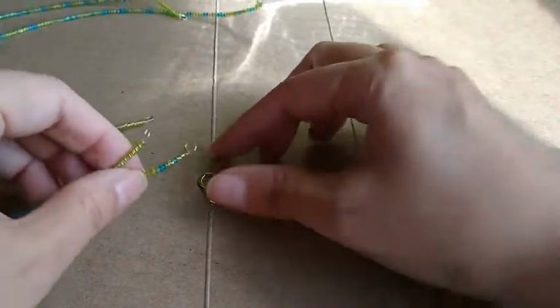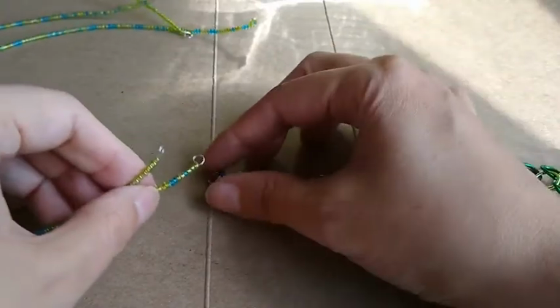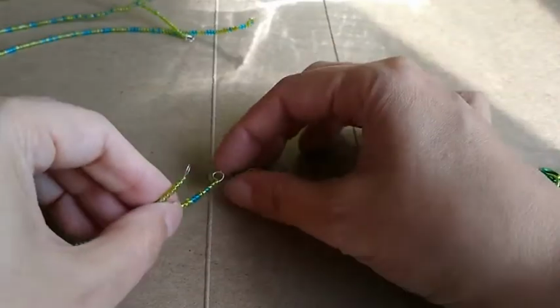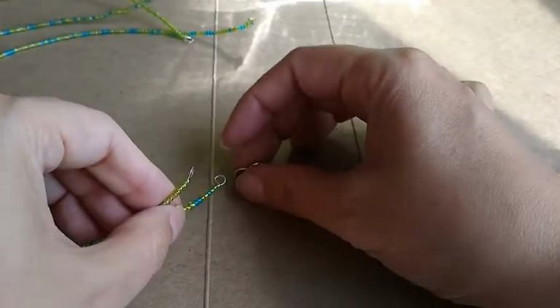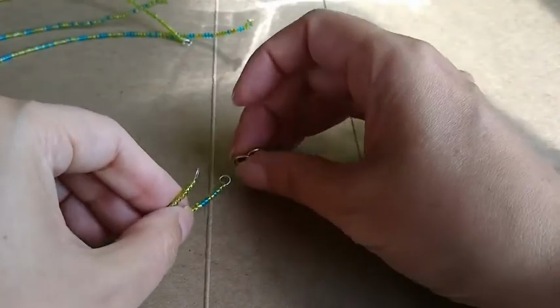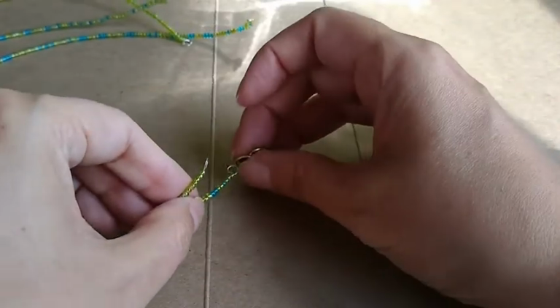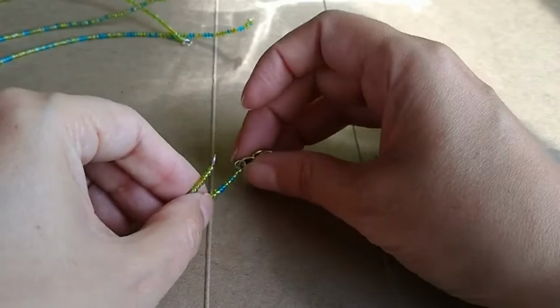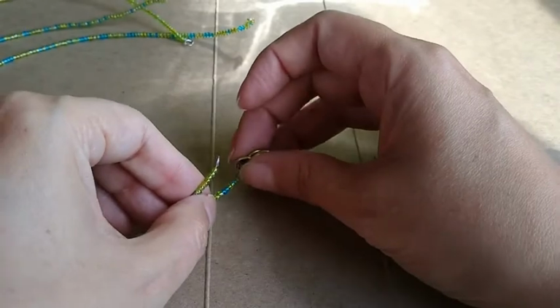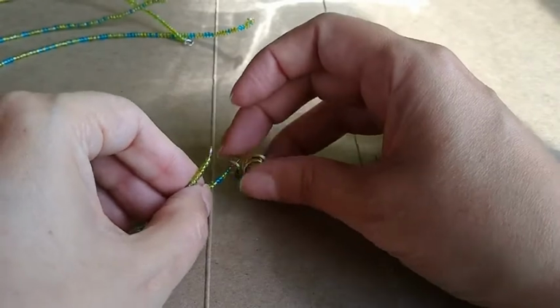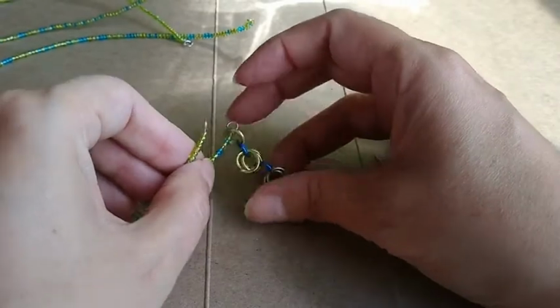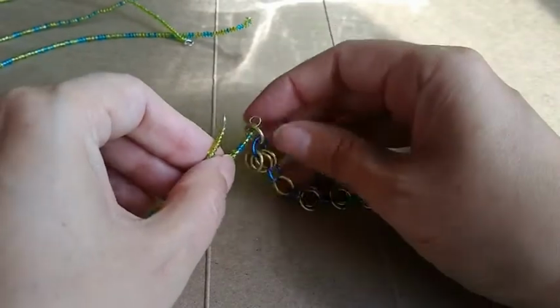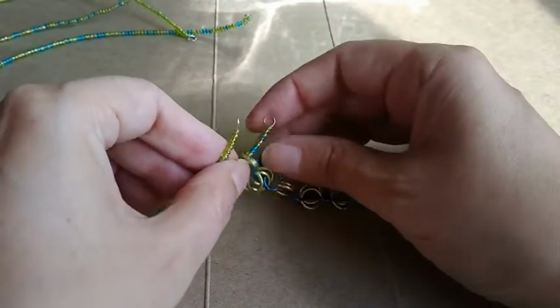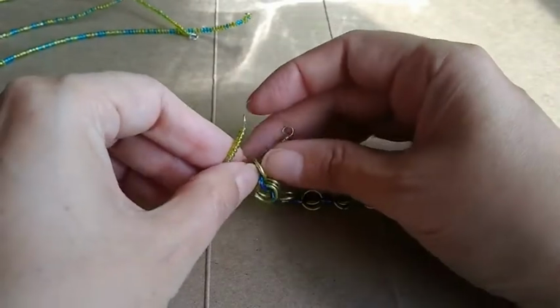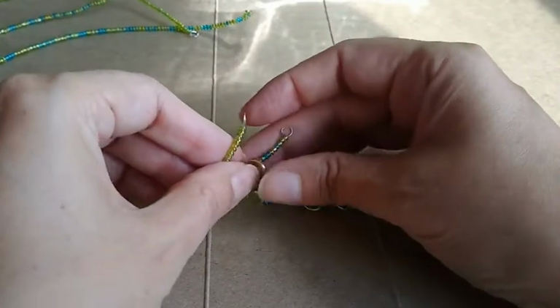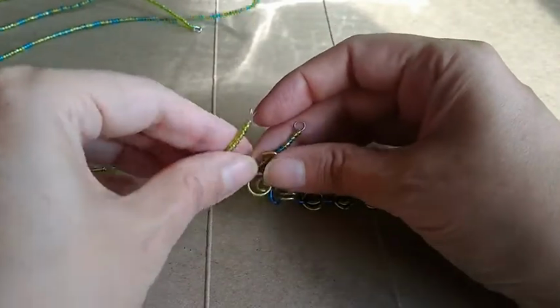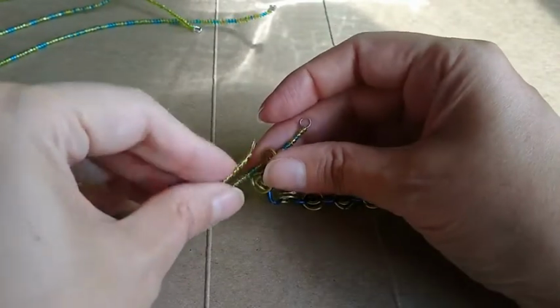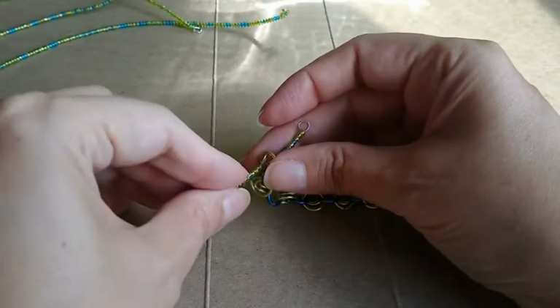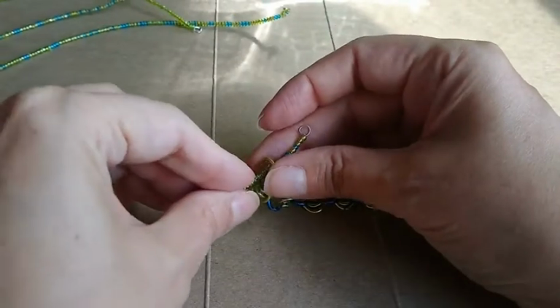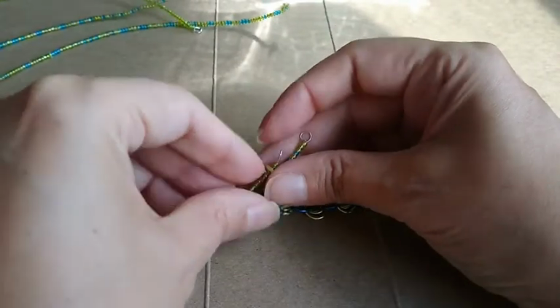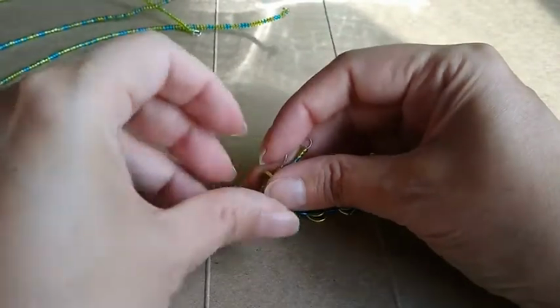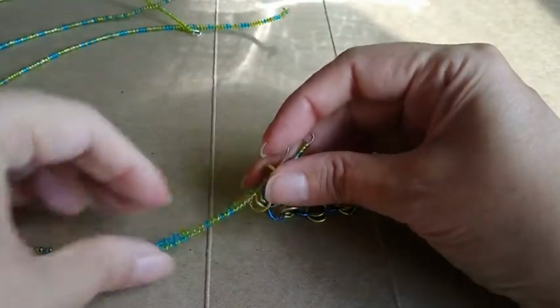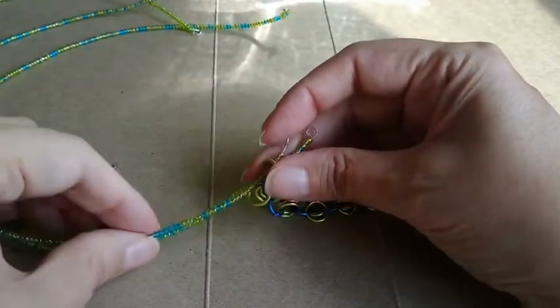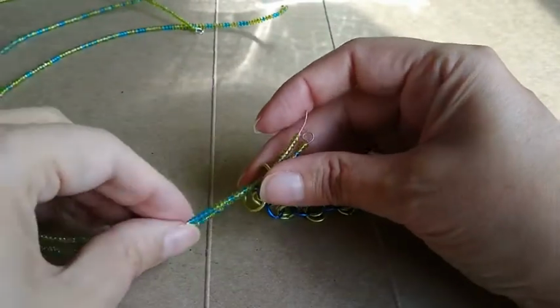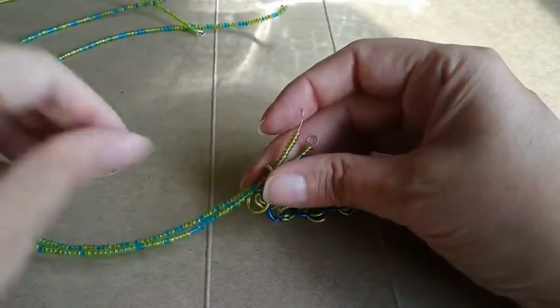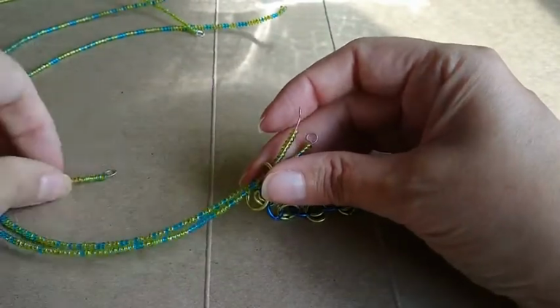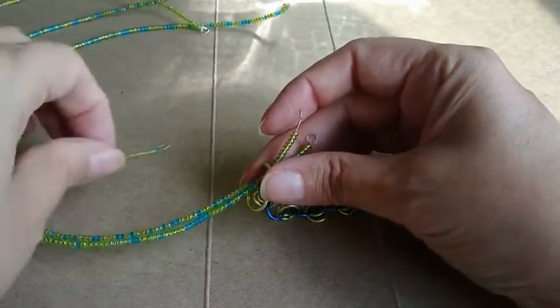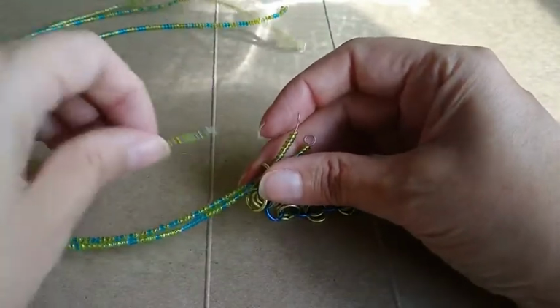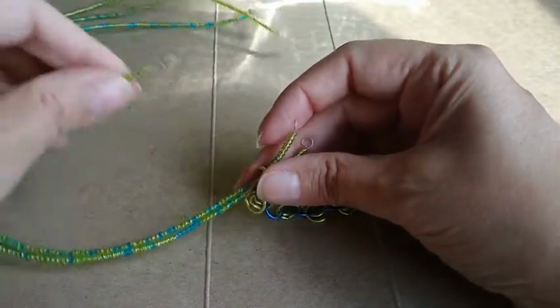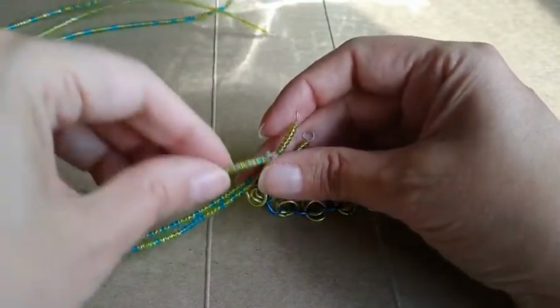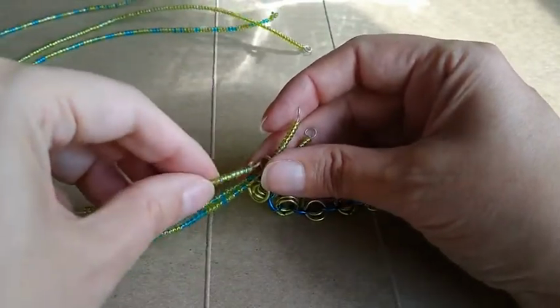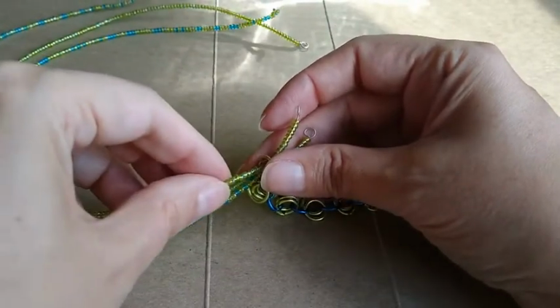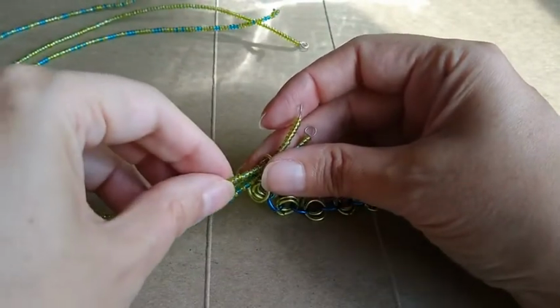Join necklace ends with a jump ring and one half of the toggle clasp.